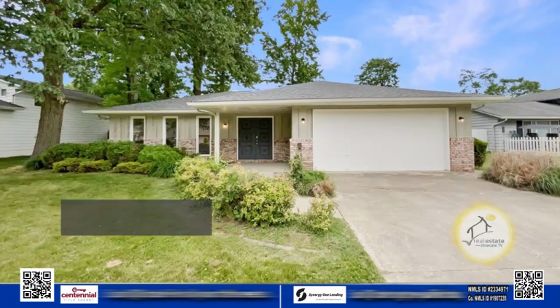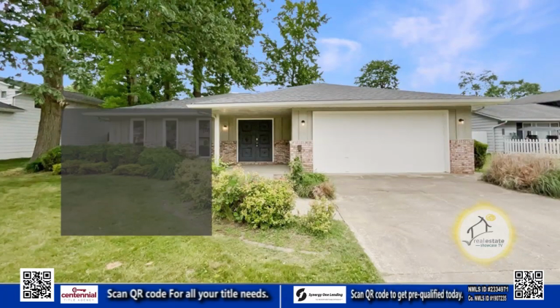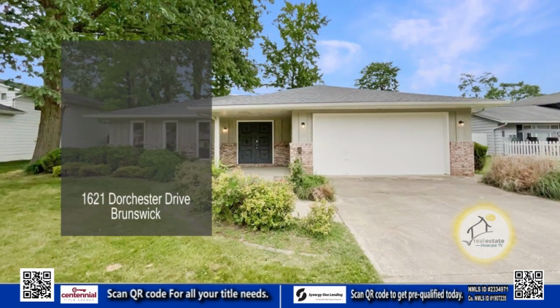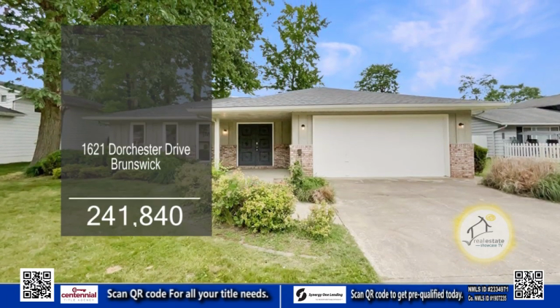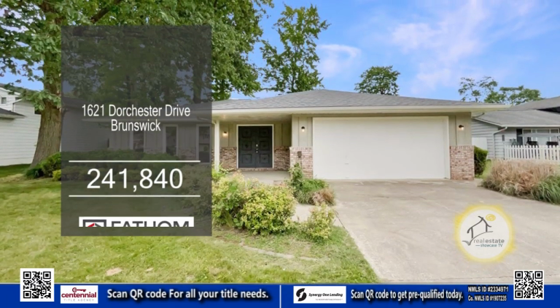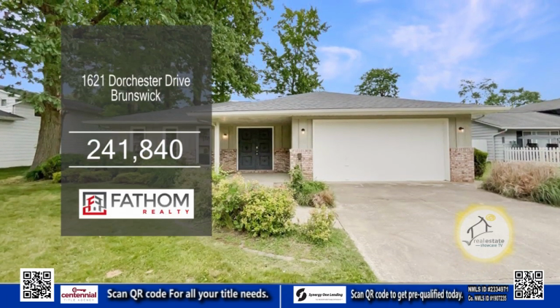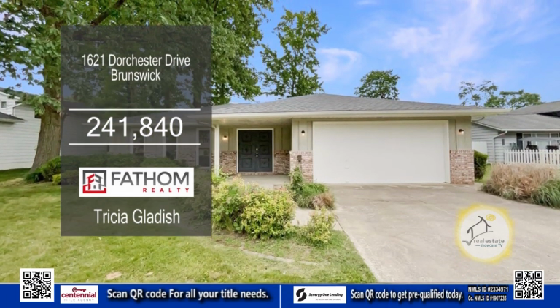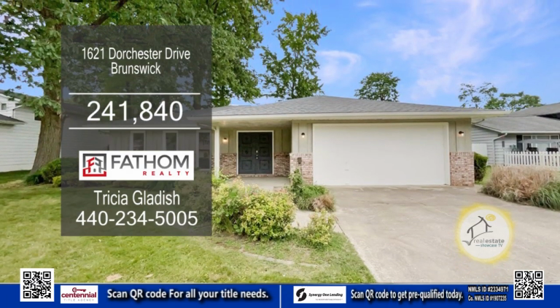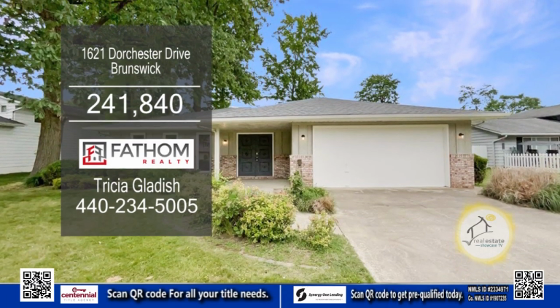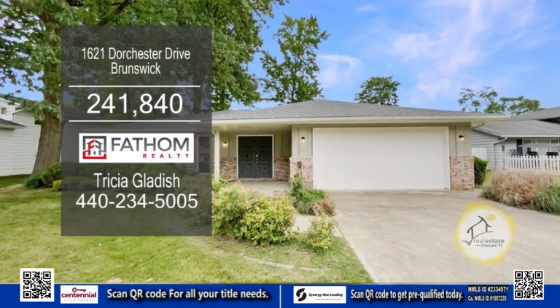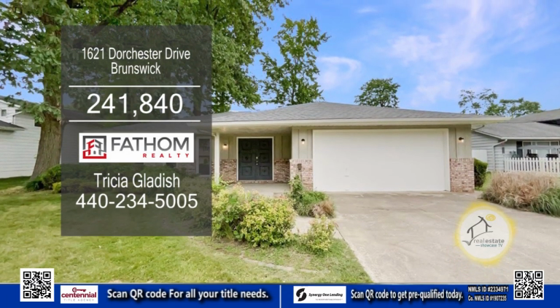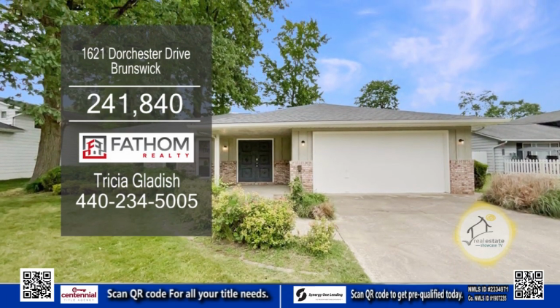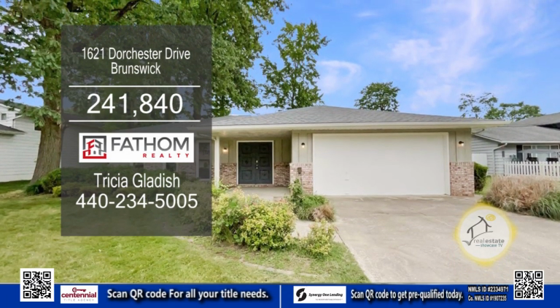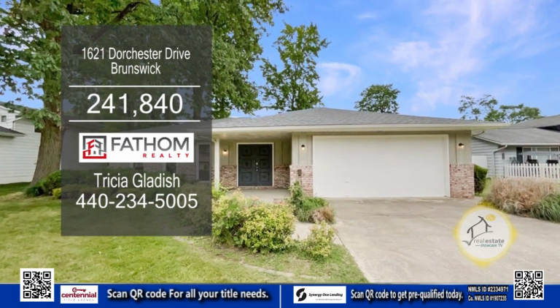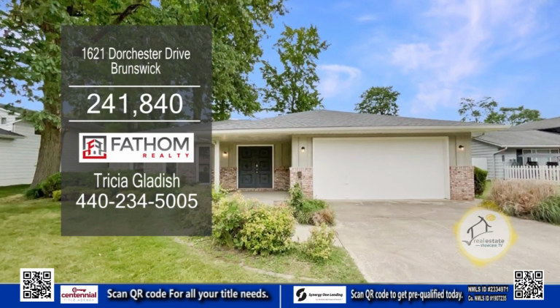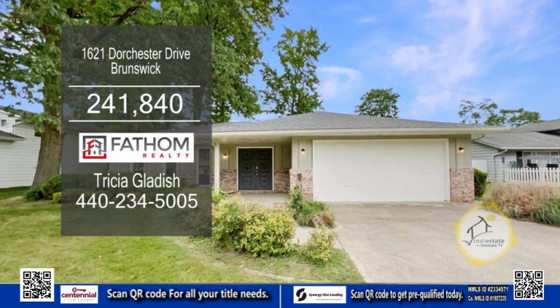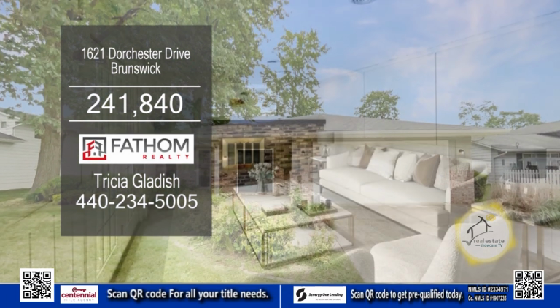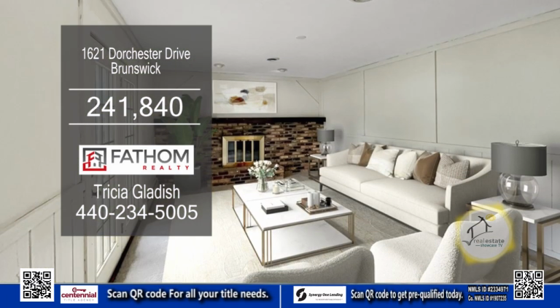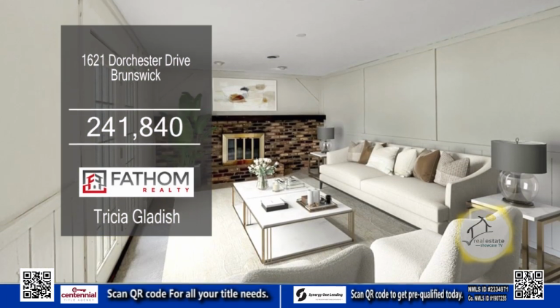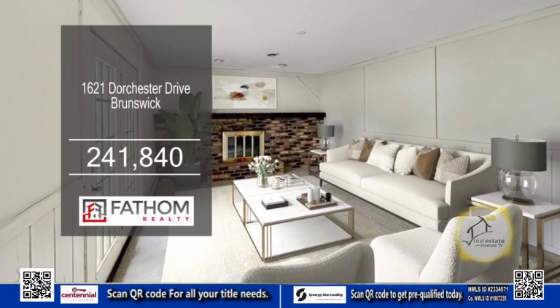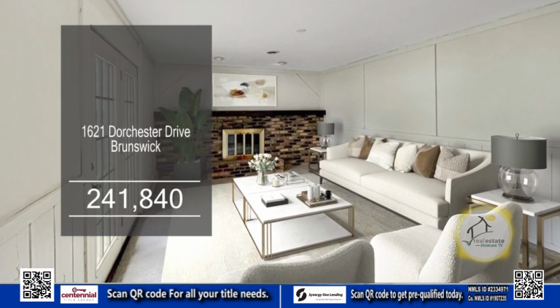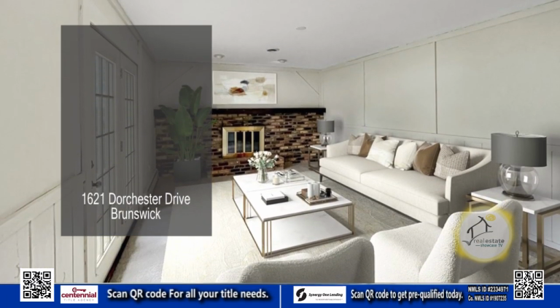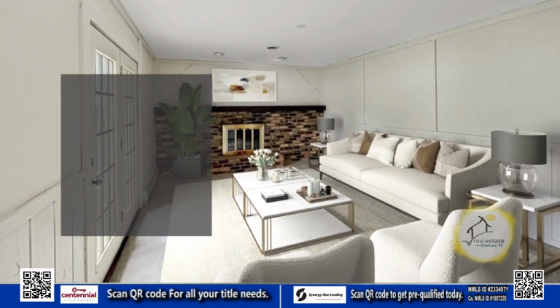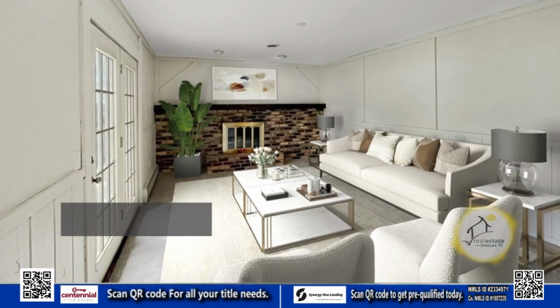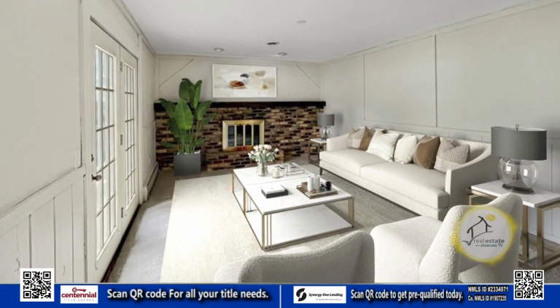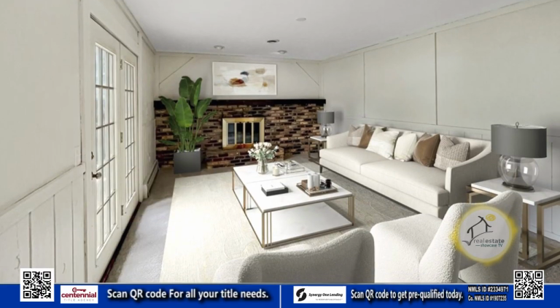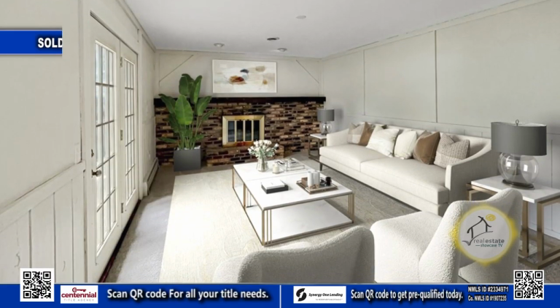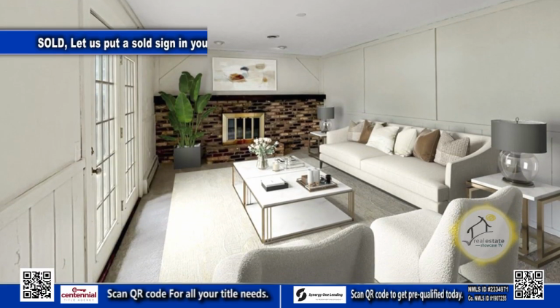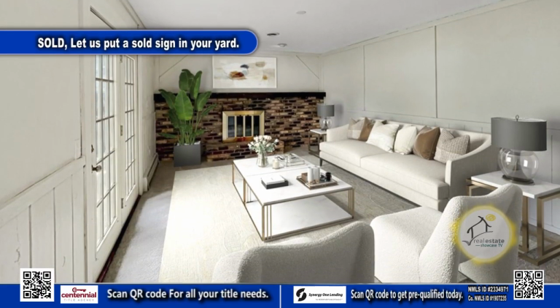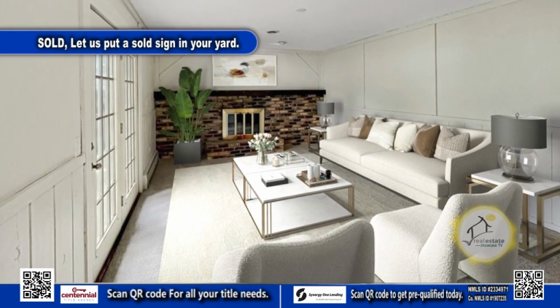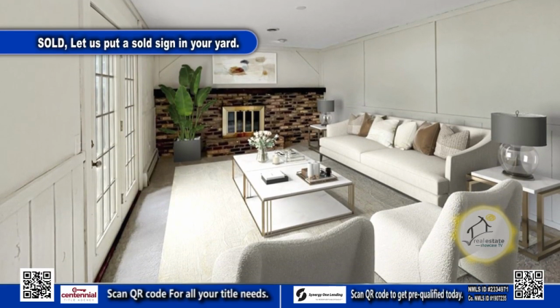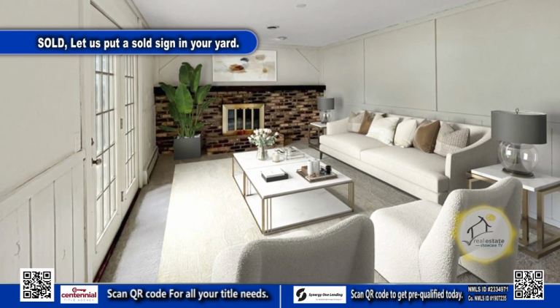This home in Brunswick features three bedrooms and one and a half baths. The living room has a brick fireplace for those chilly evenings.